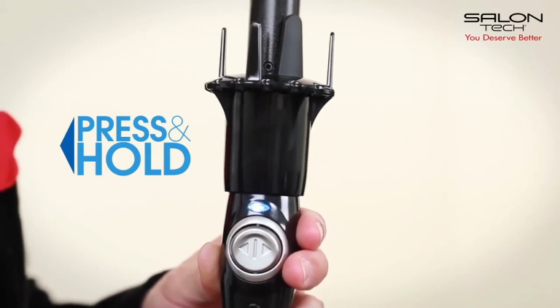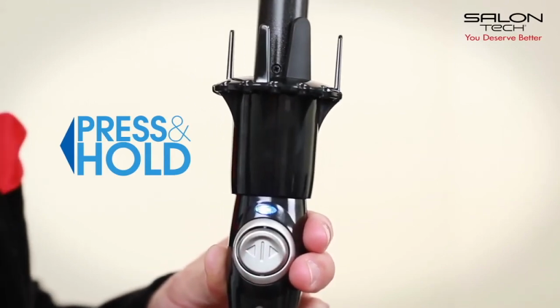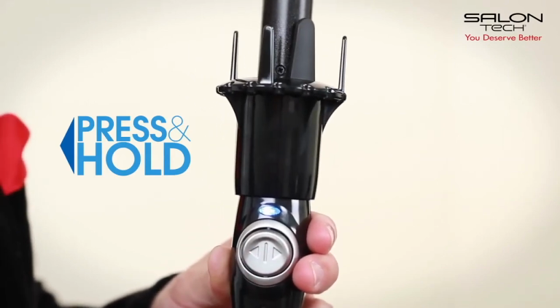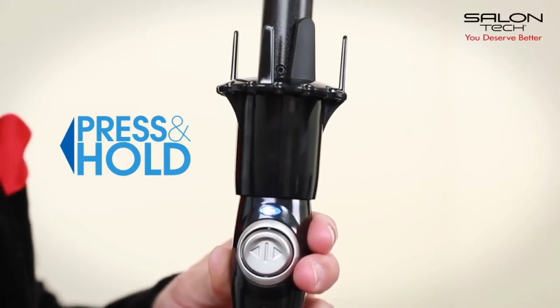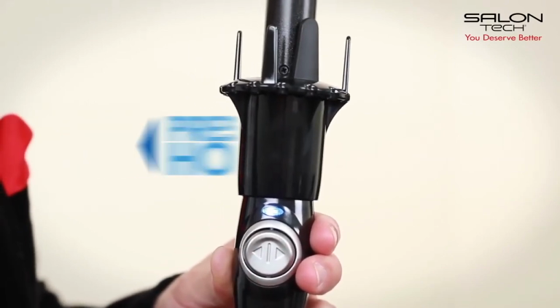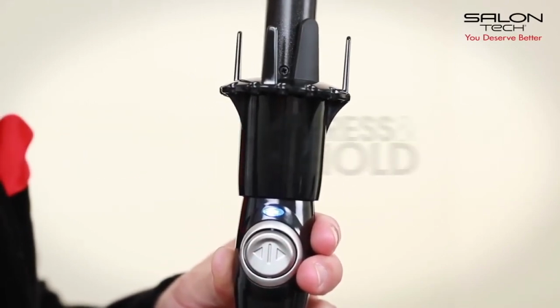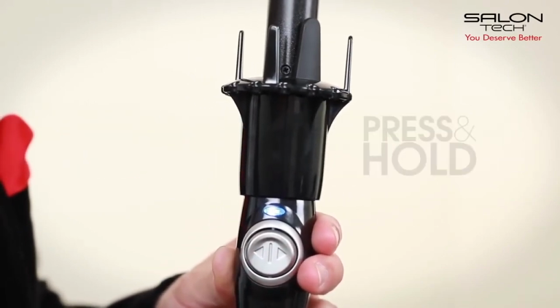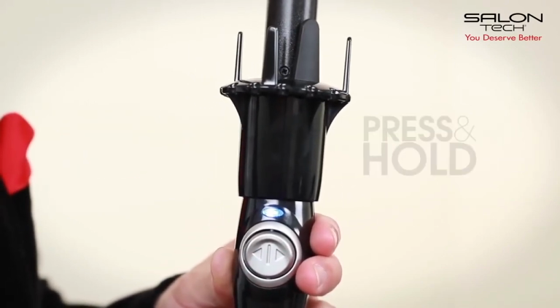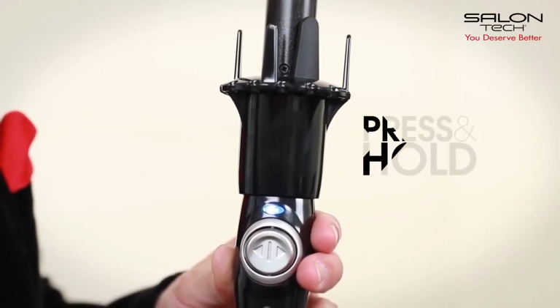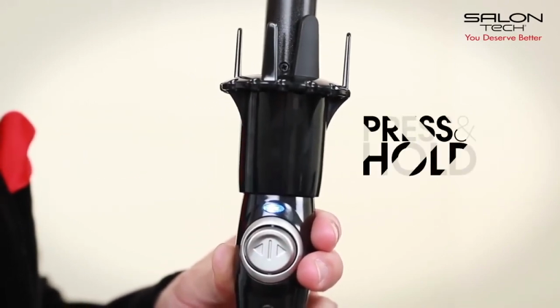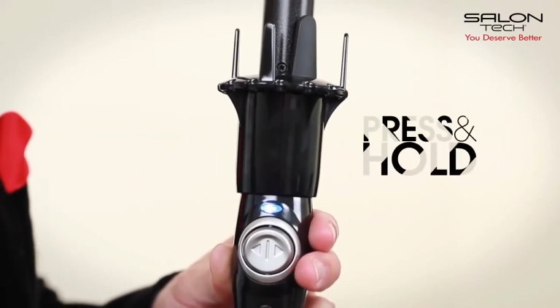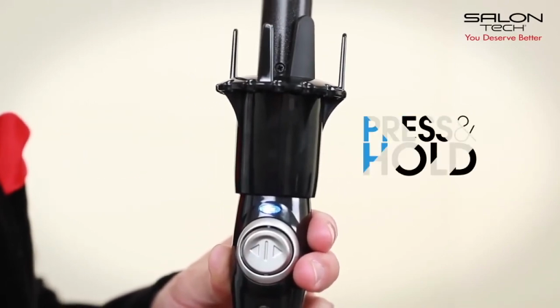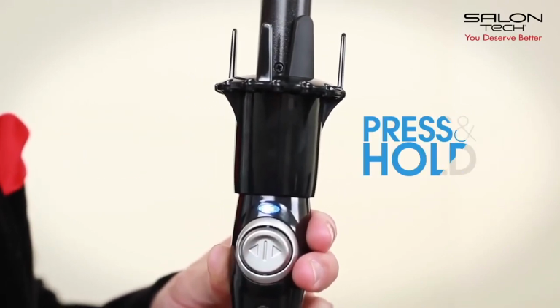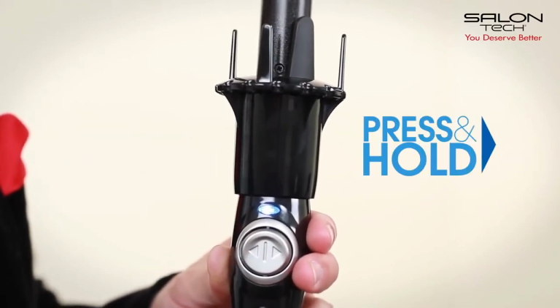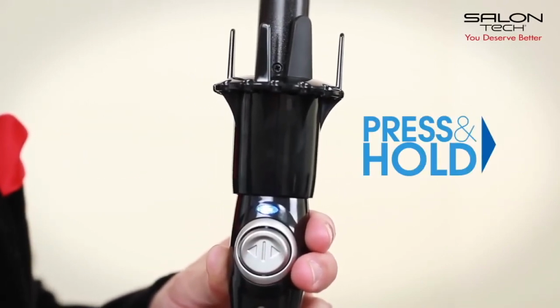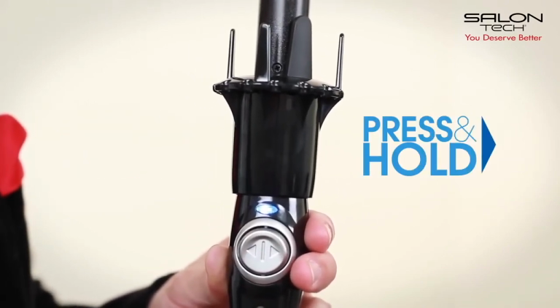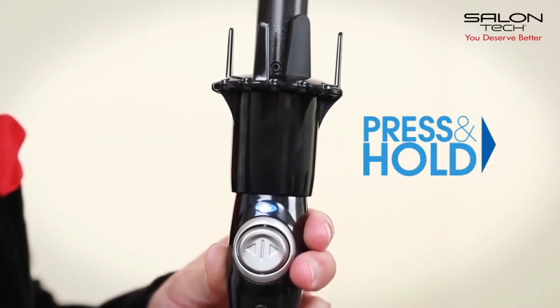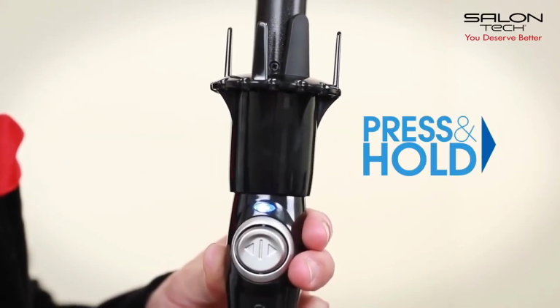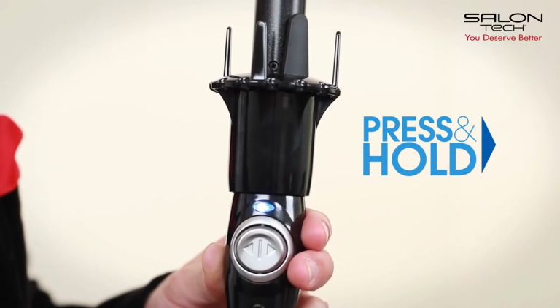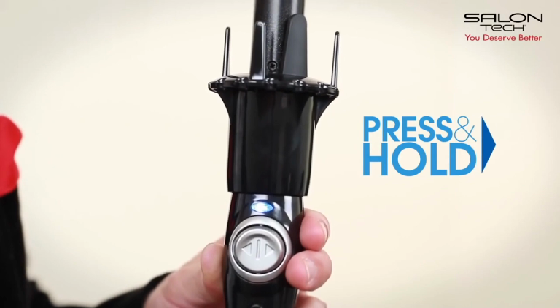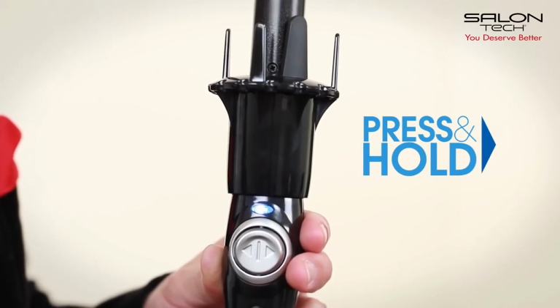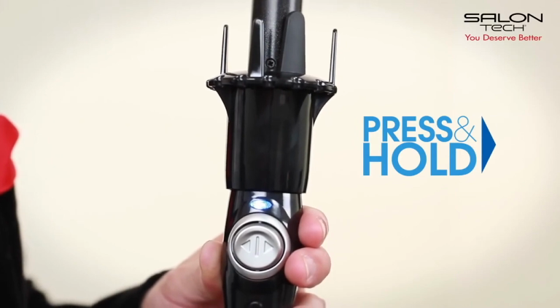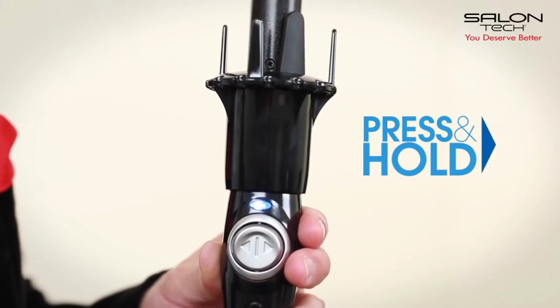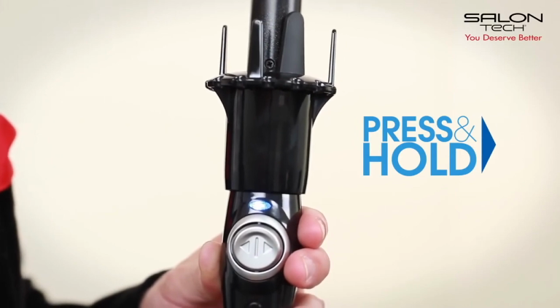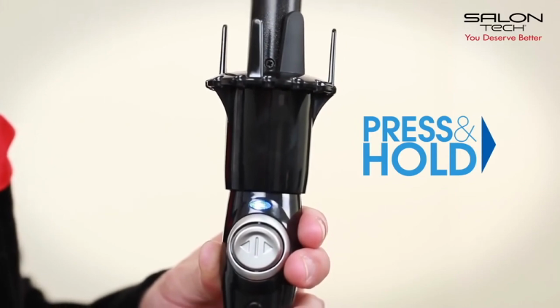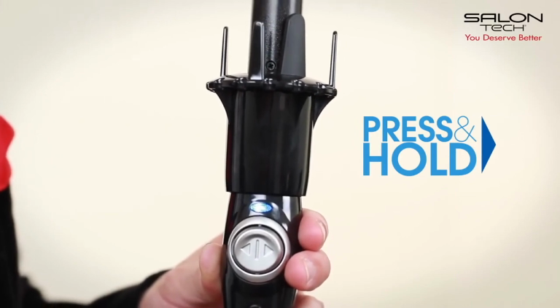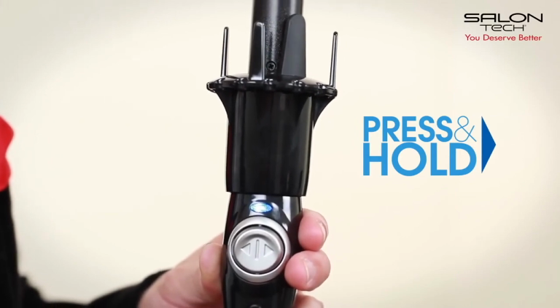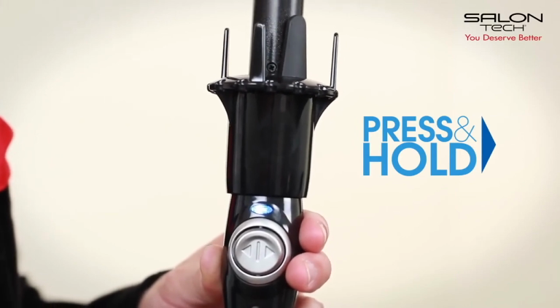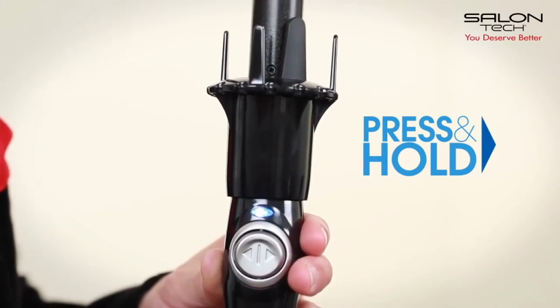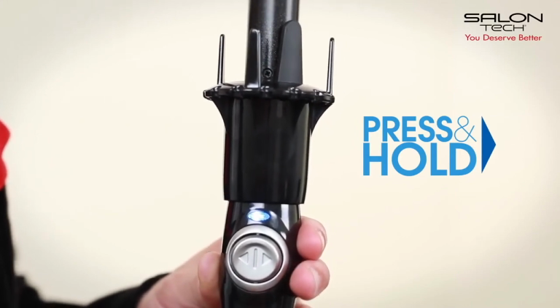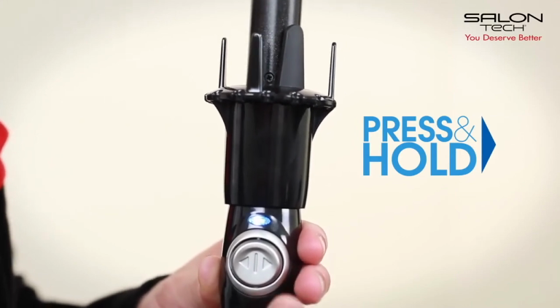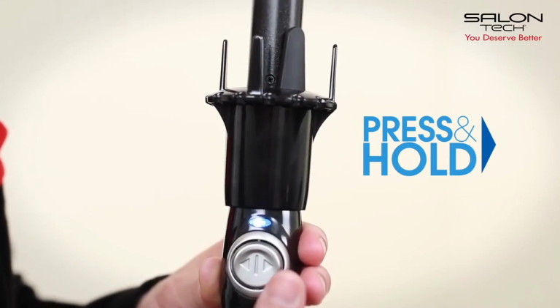For an outwards curl, press and hold the opposite direction of the side you're holding your iron.